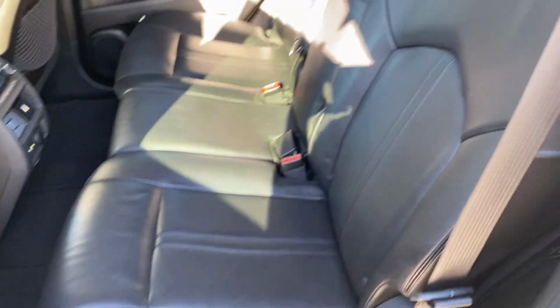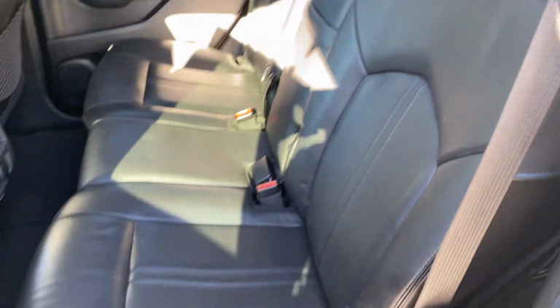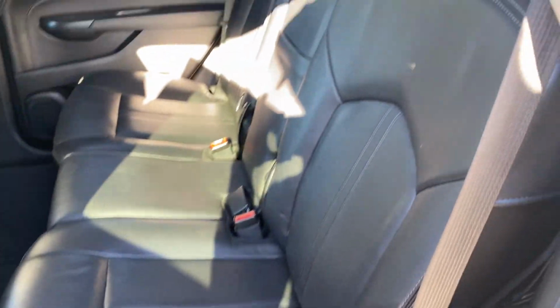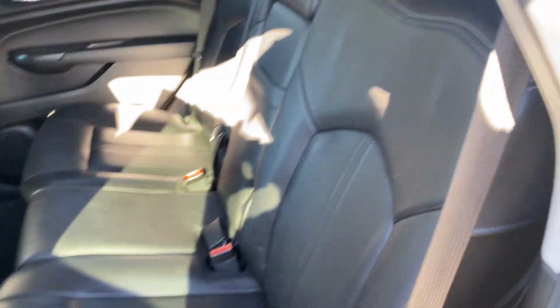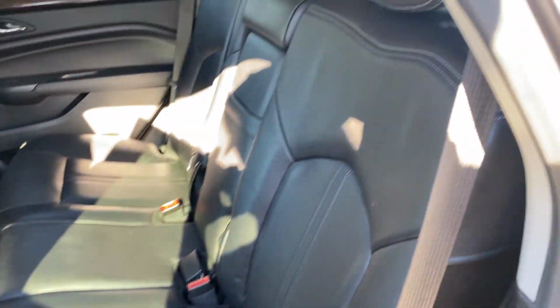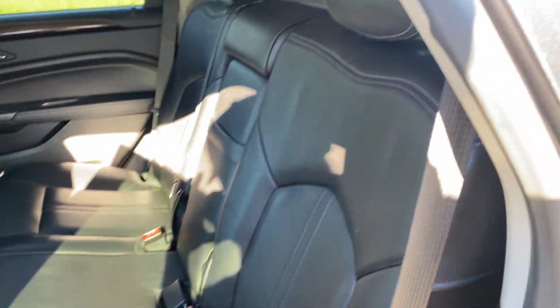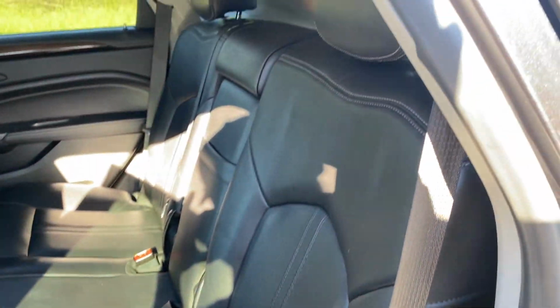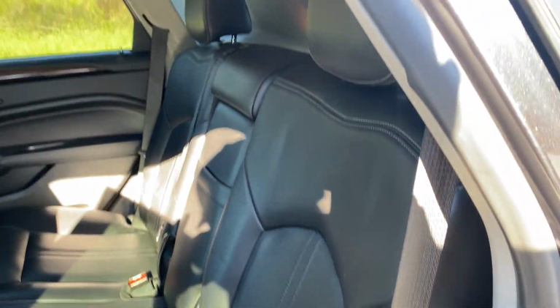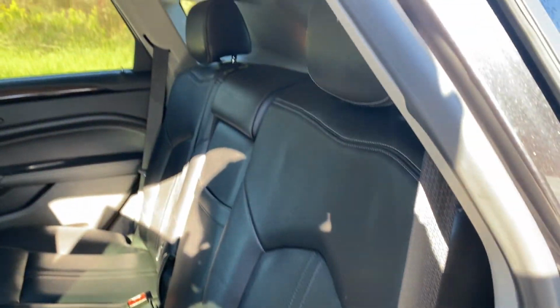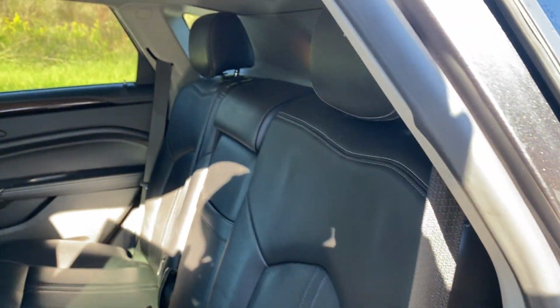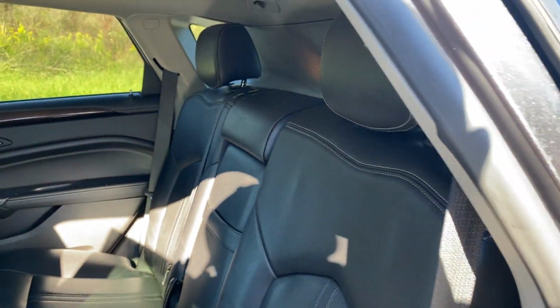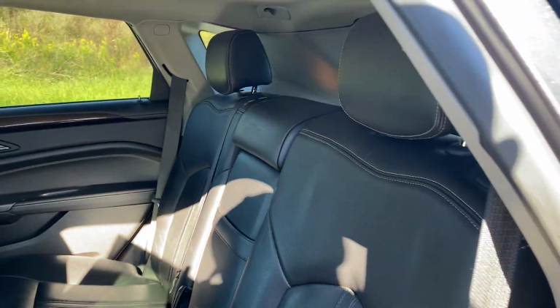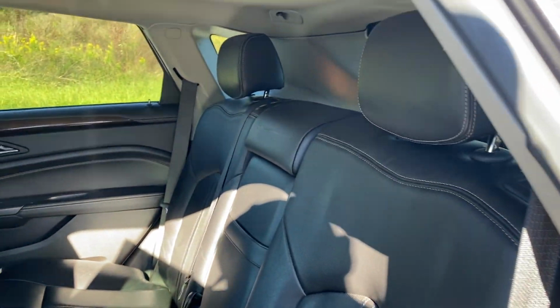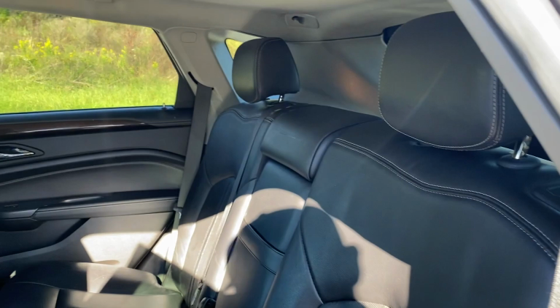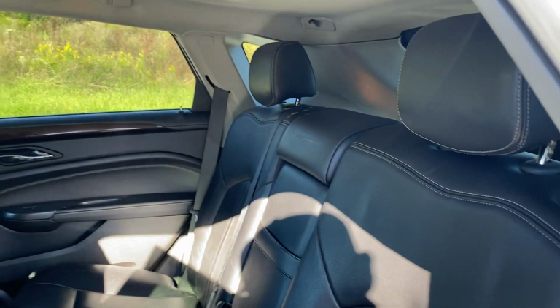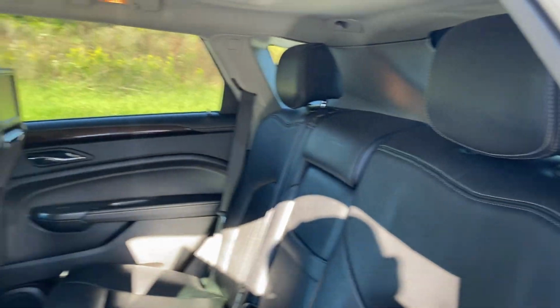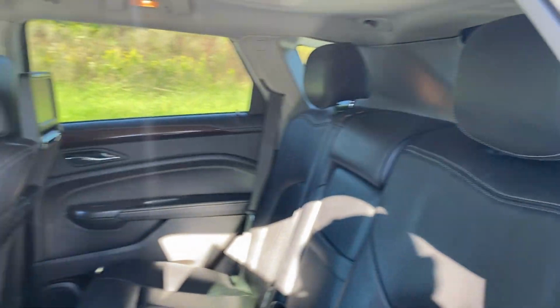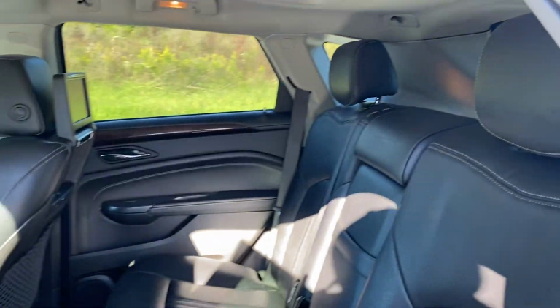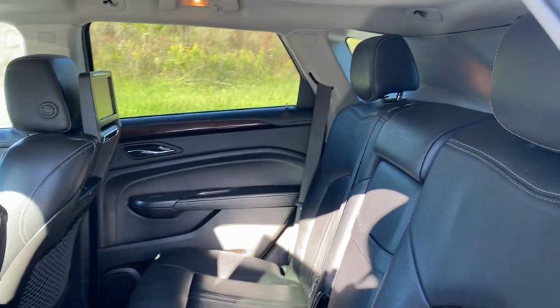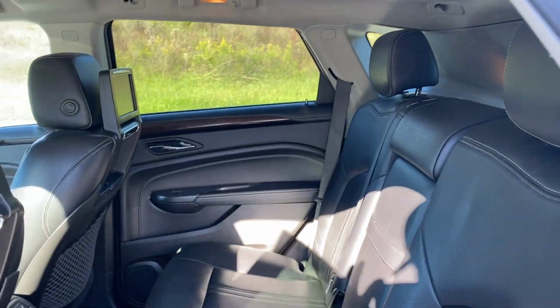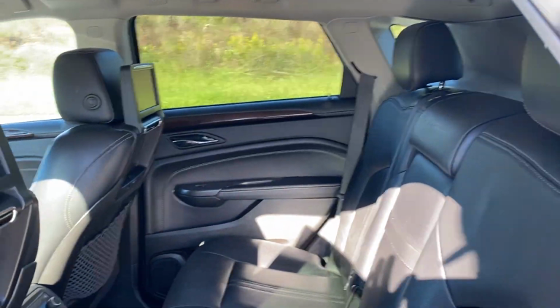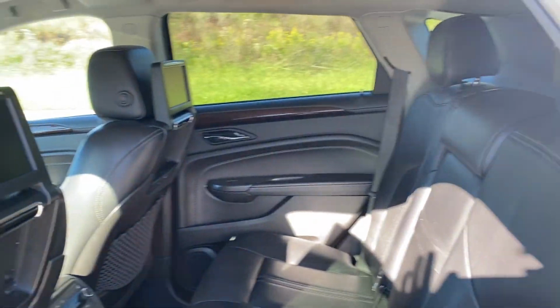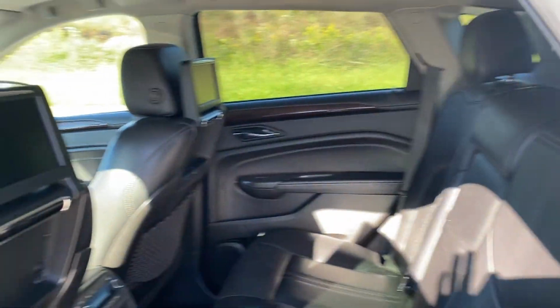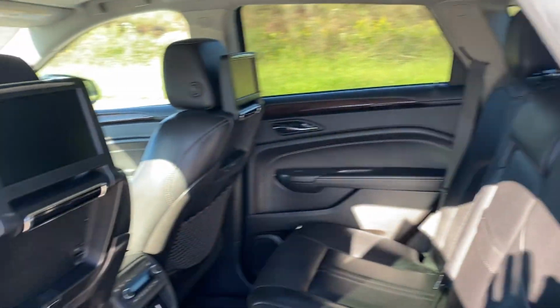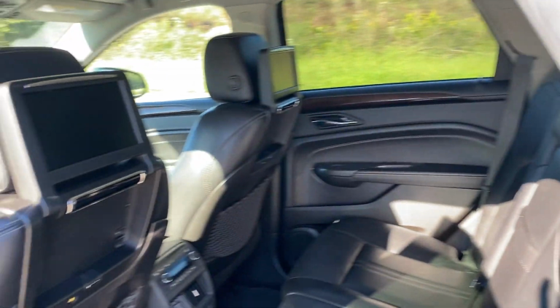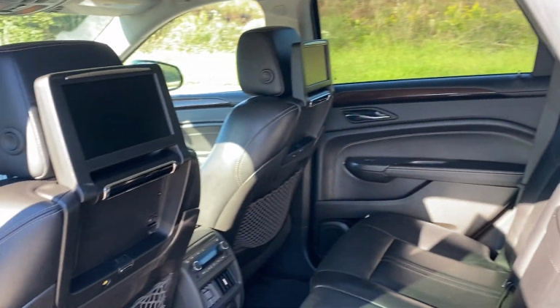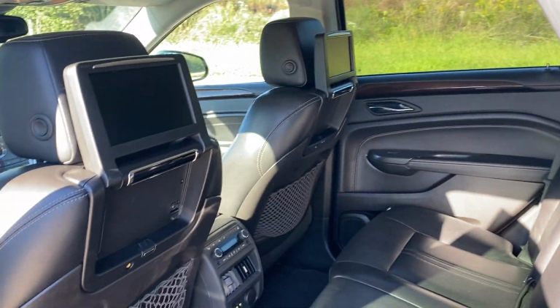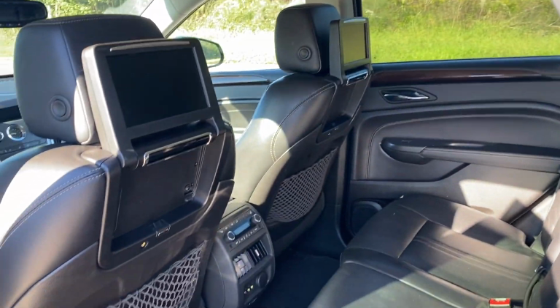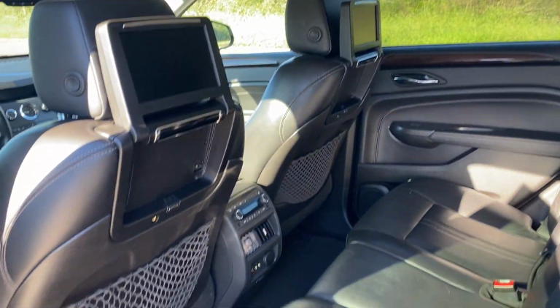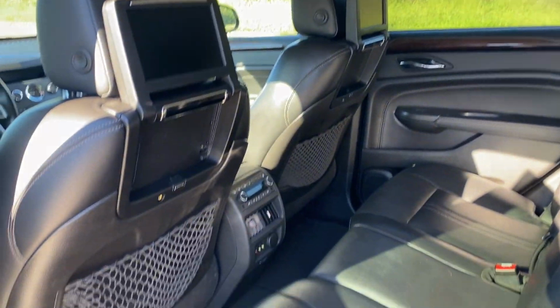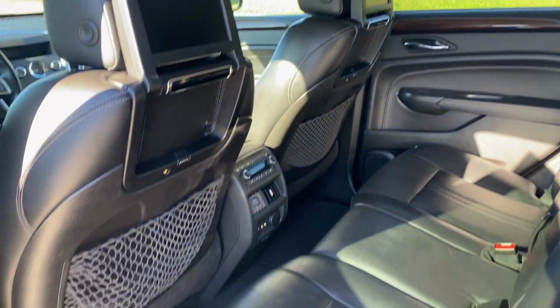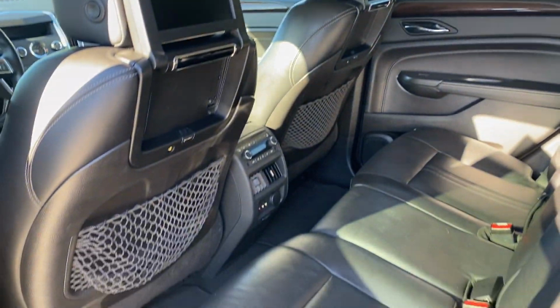The leather is in great condition — very clean. There's your DVD players.